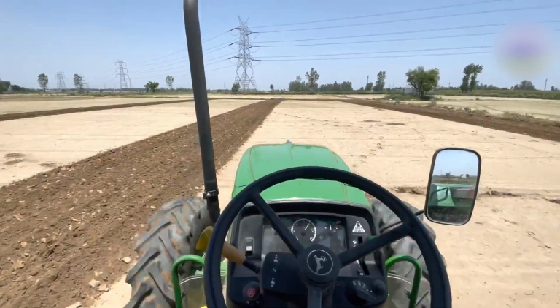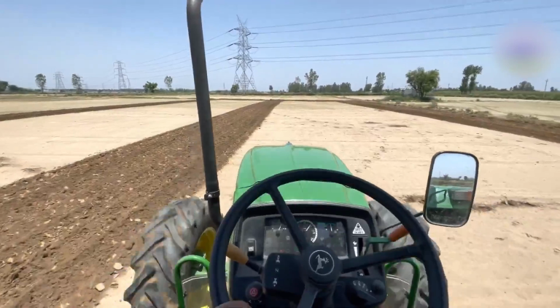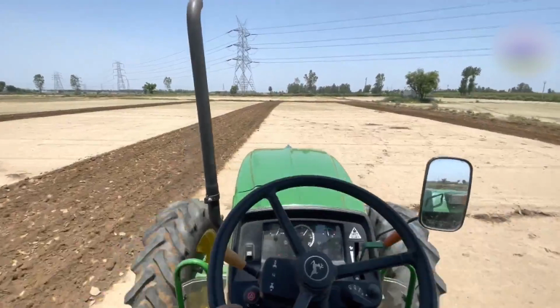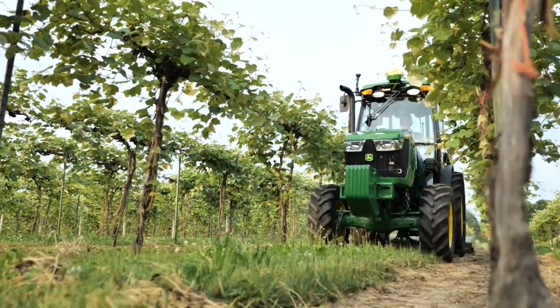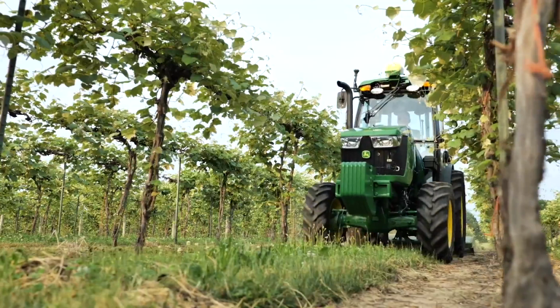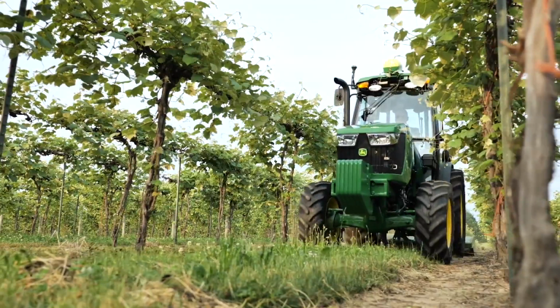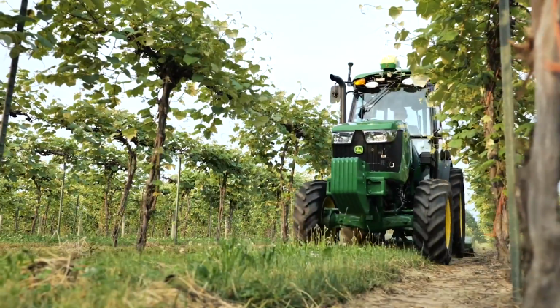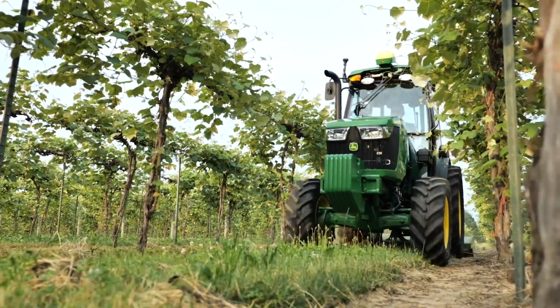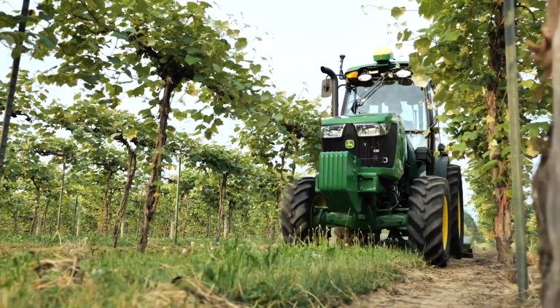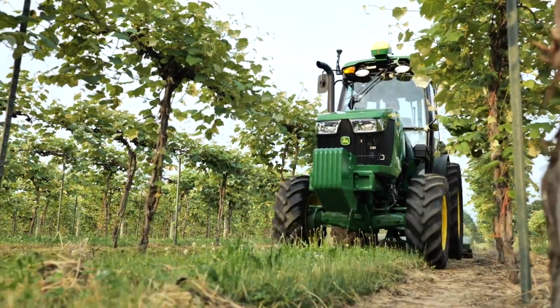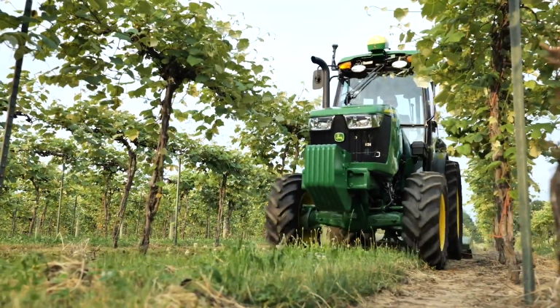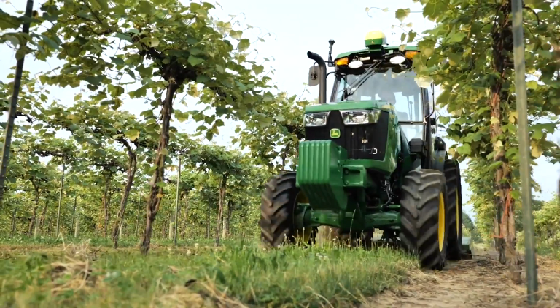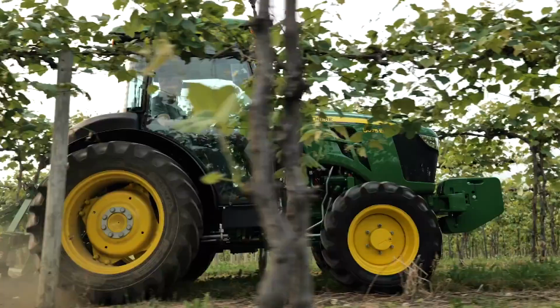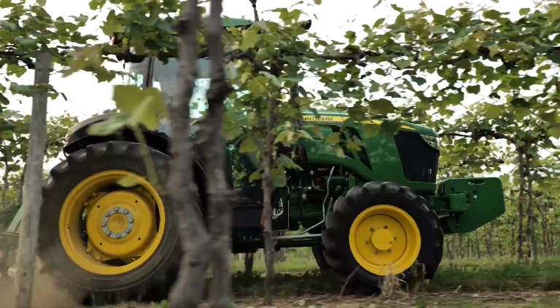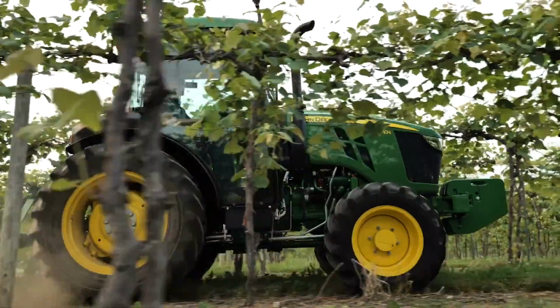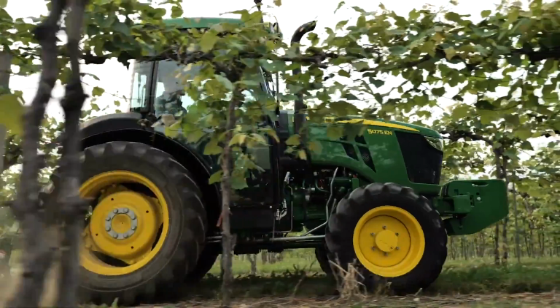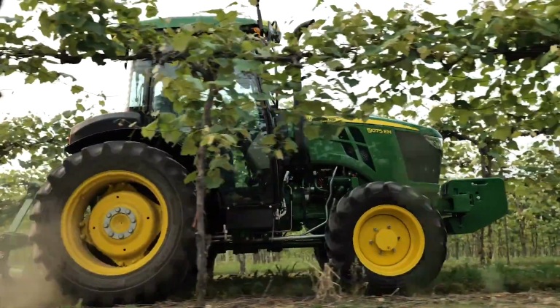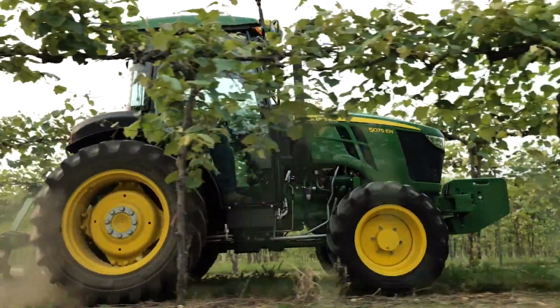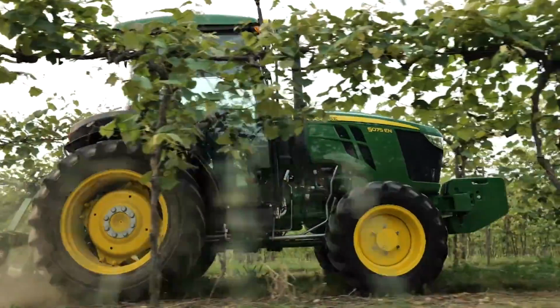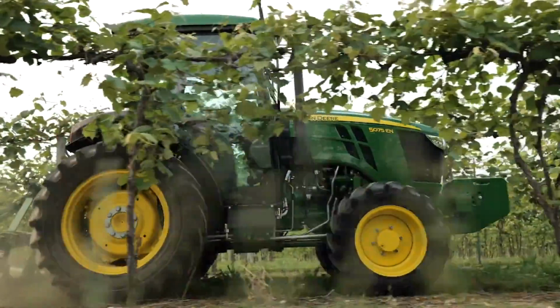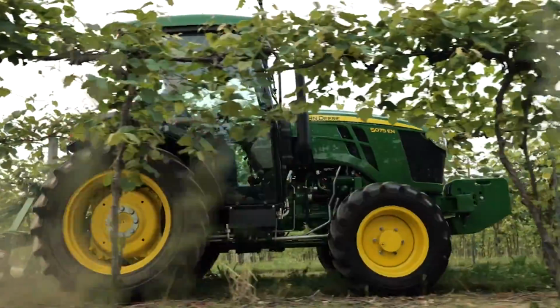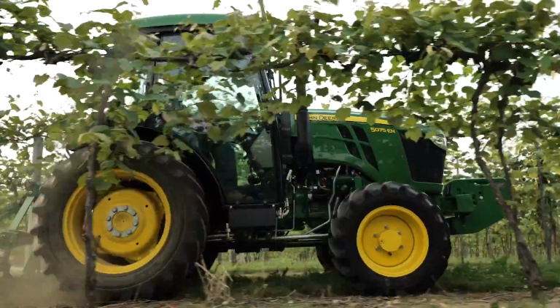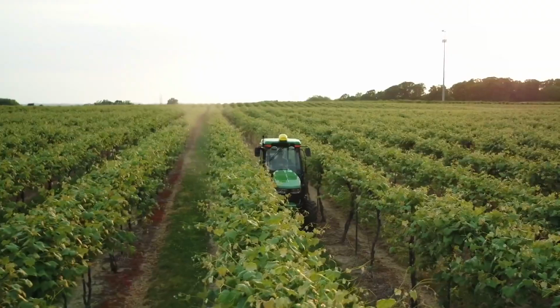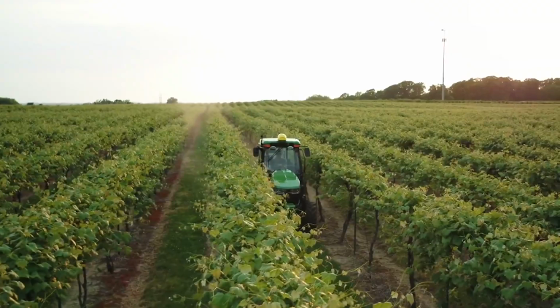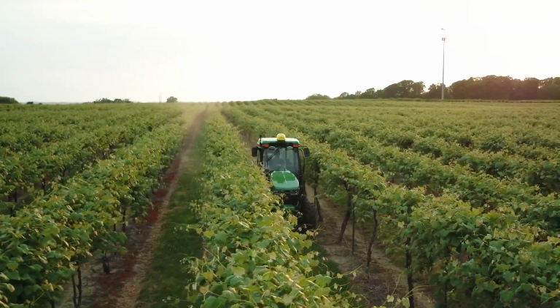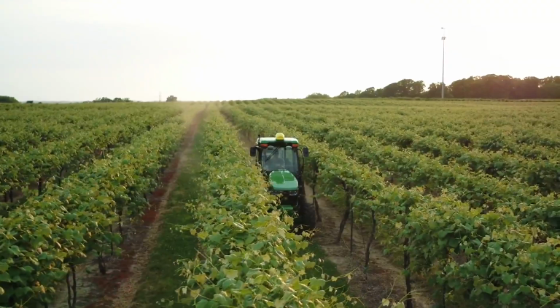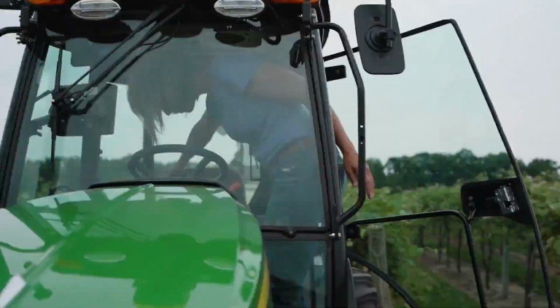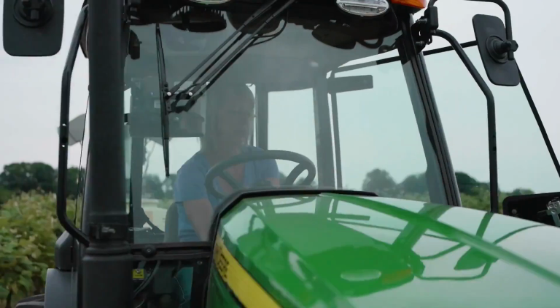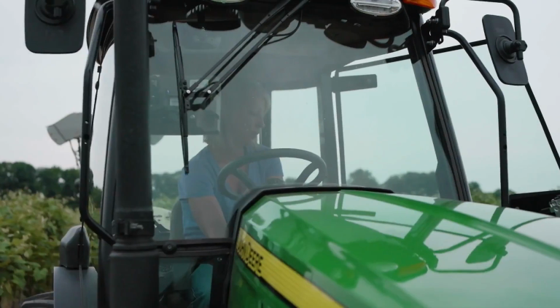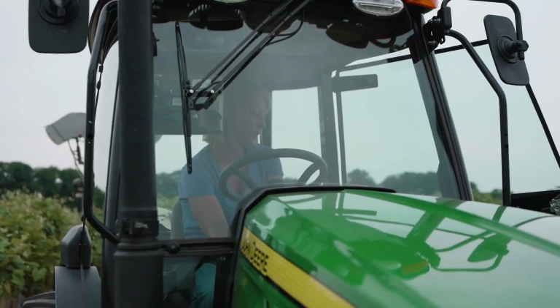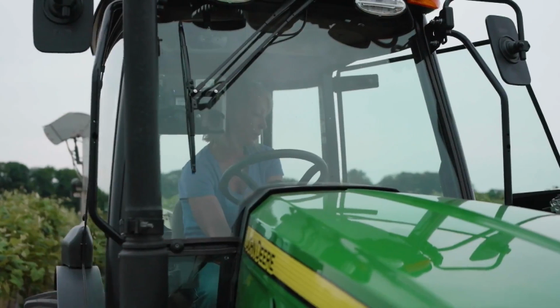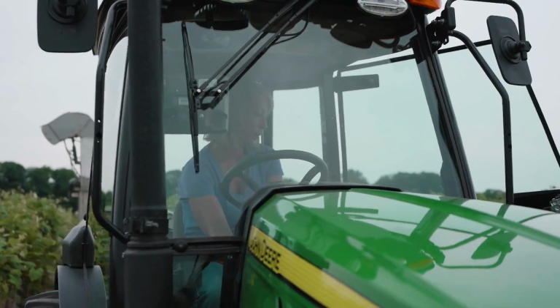It is ideal for a variety of tasks around the farm, including mowing, tilling, and hauling.